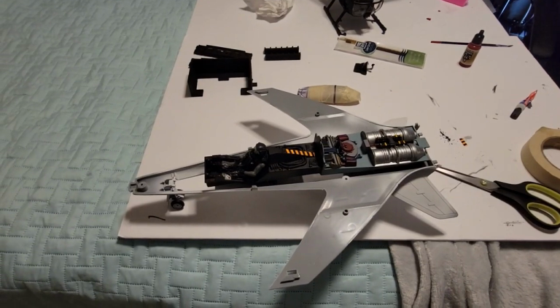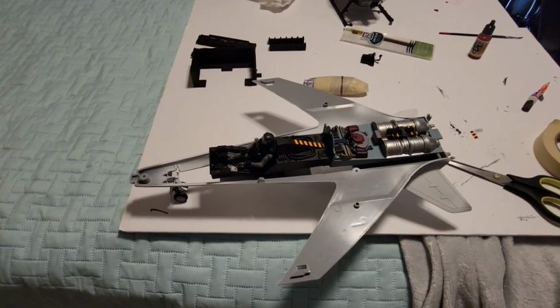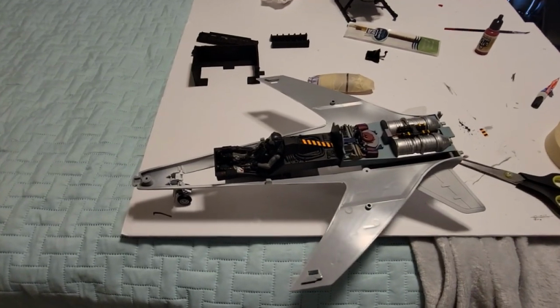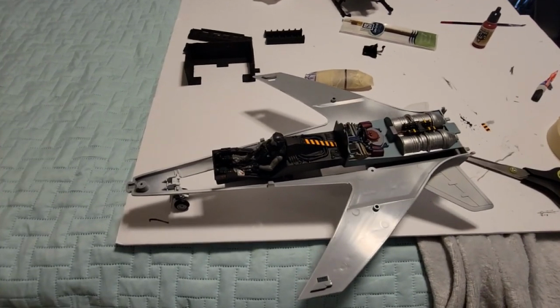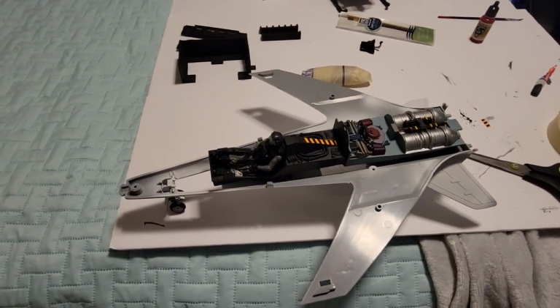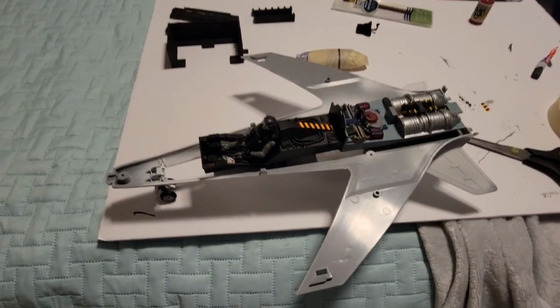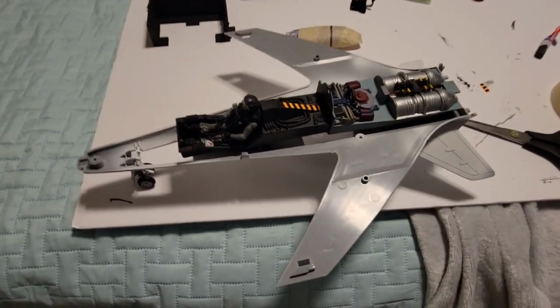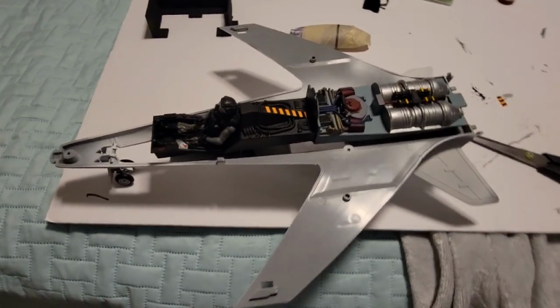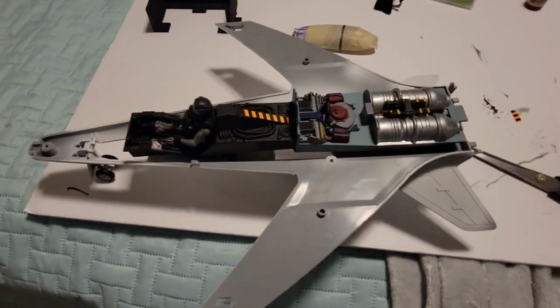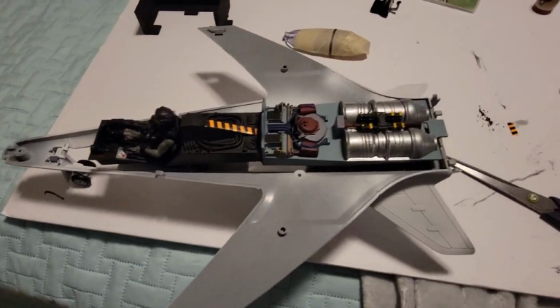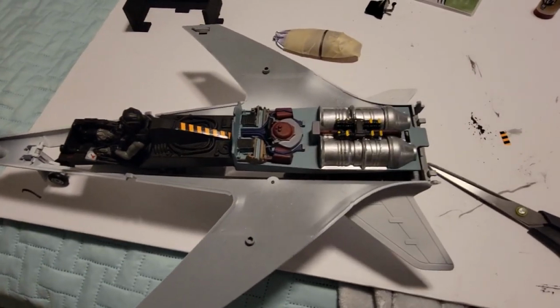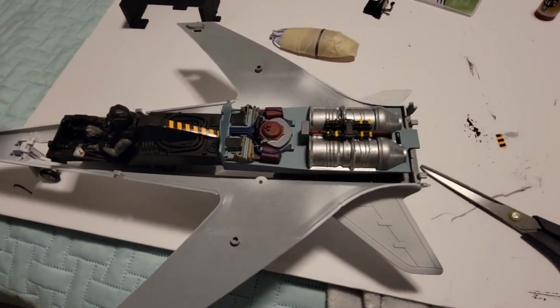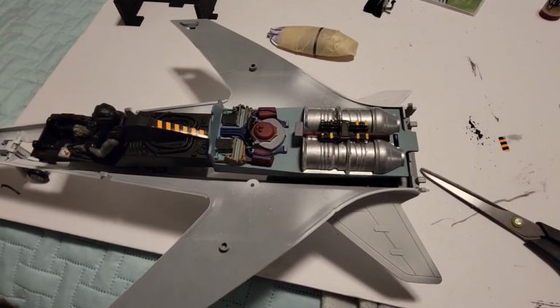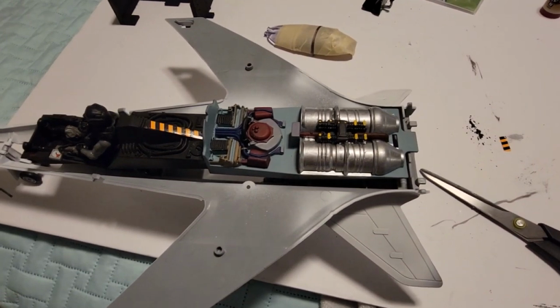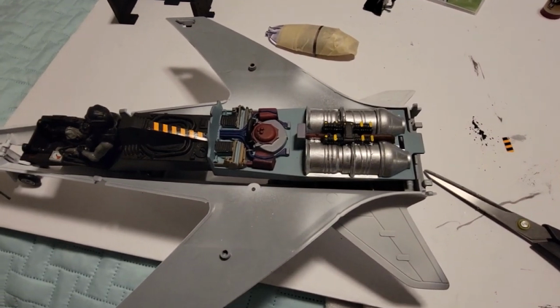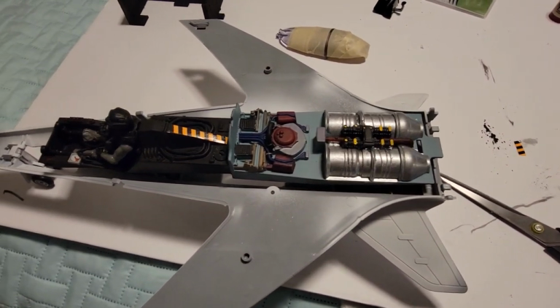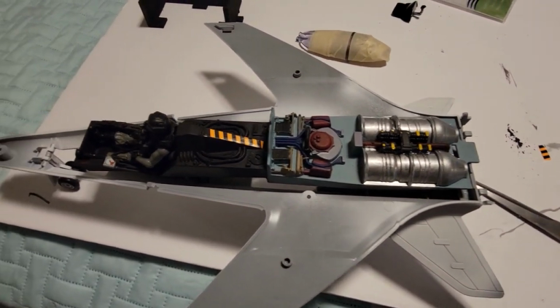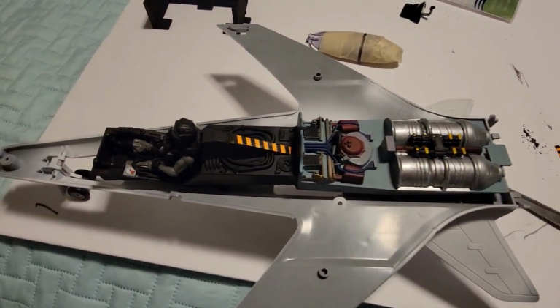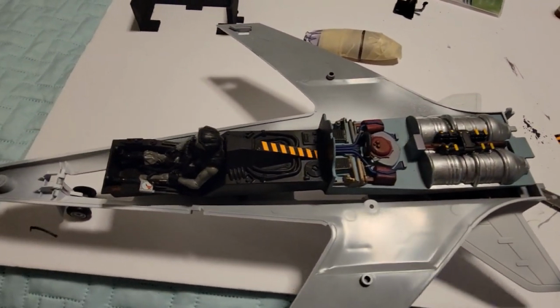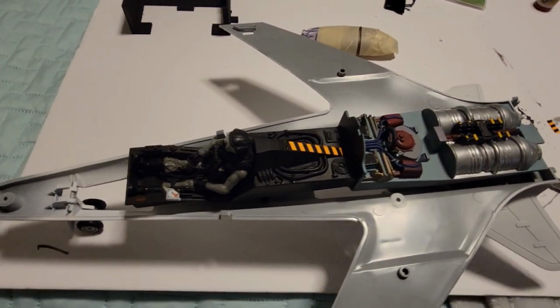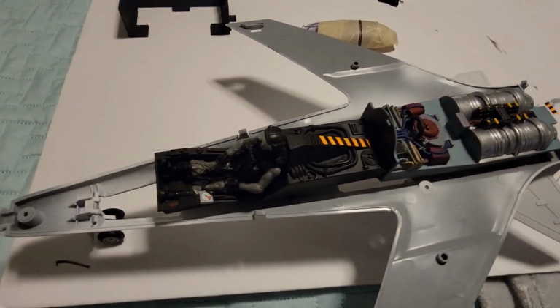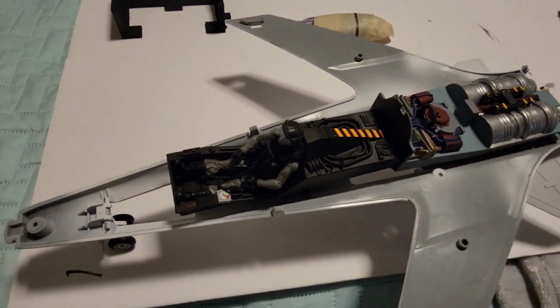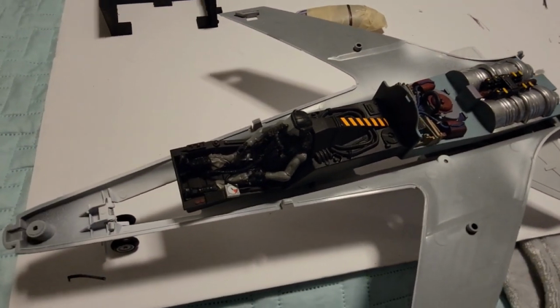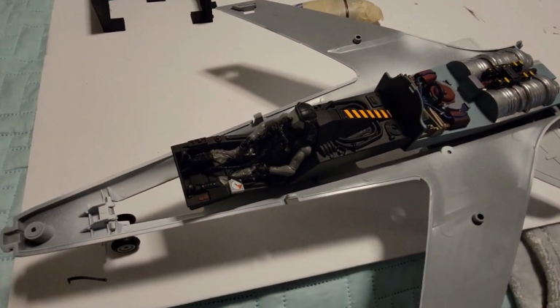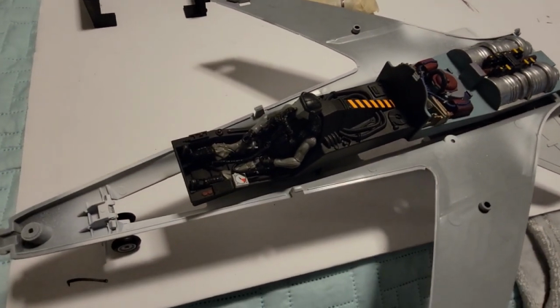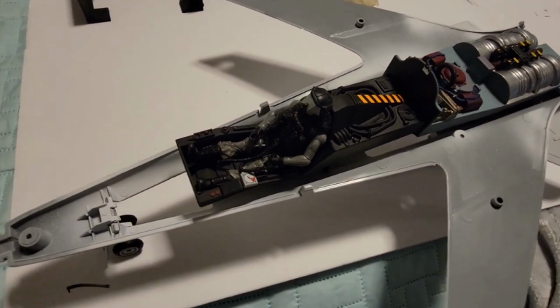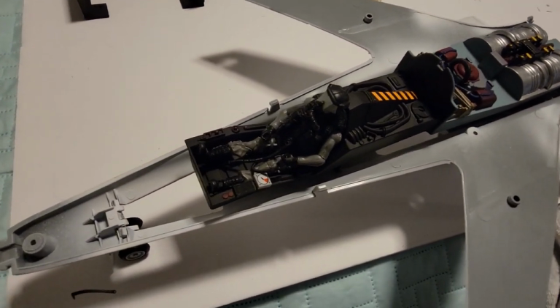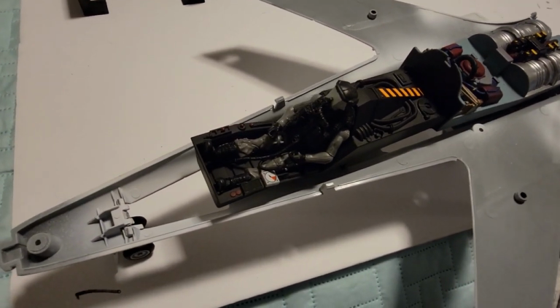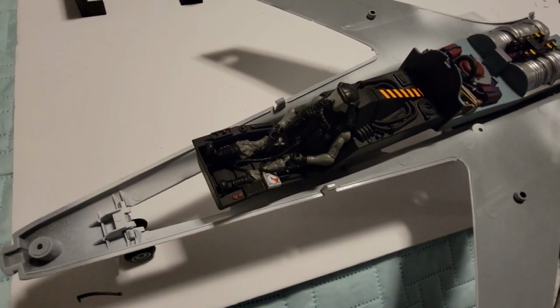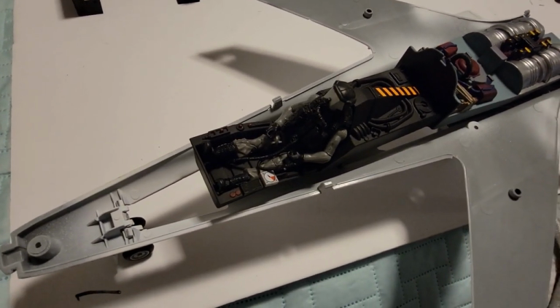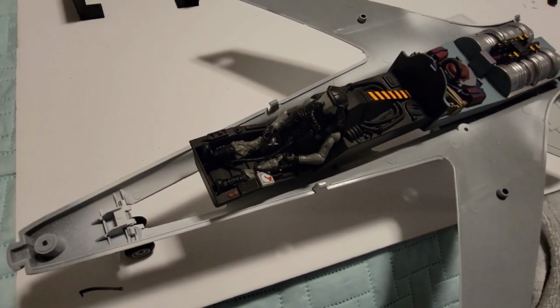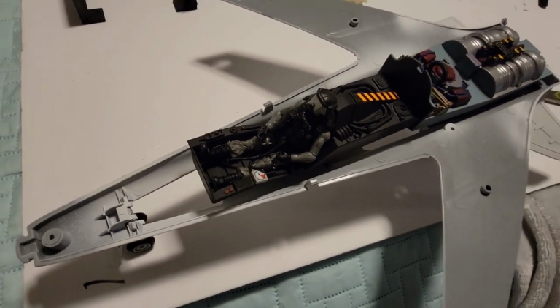So we've got the beginnings of the inside of the ship. We've got the engine detailed. We've got the cockpit started. It's looking good.